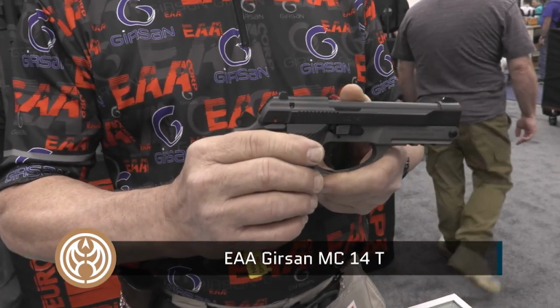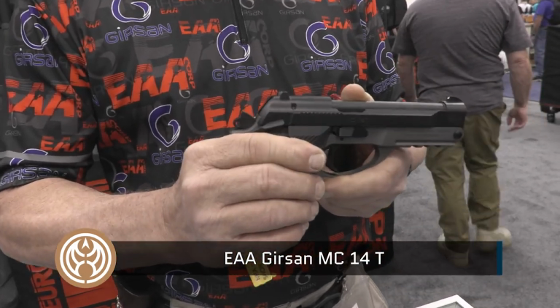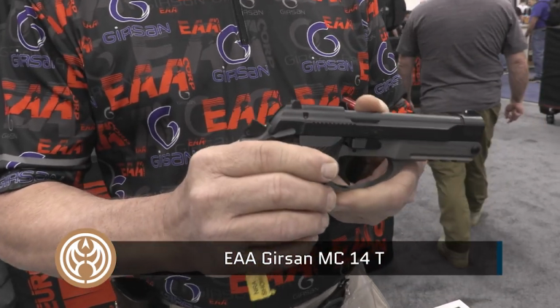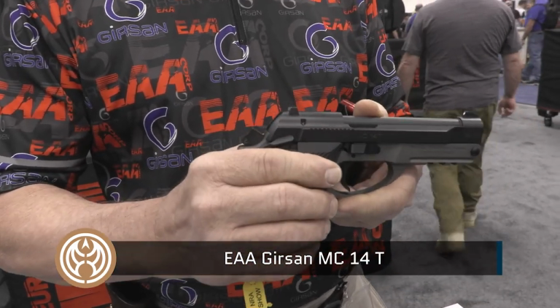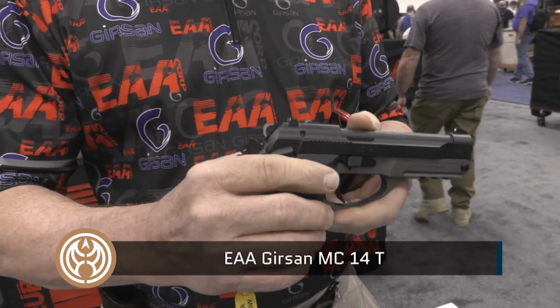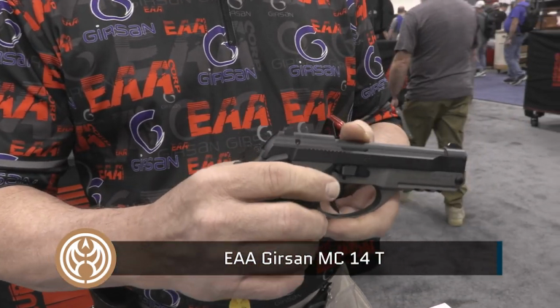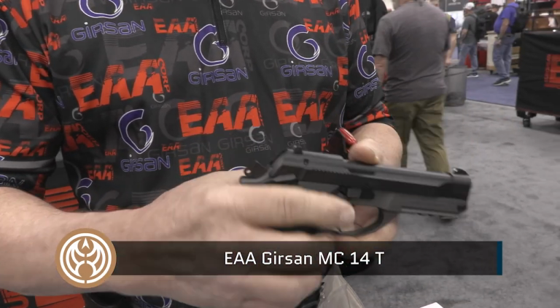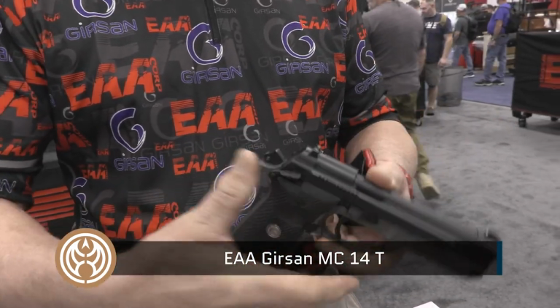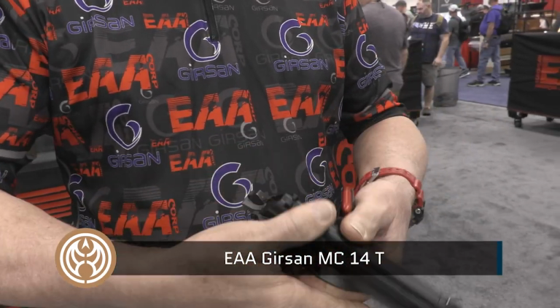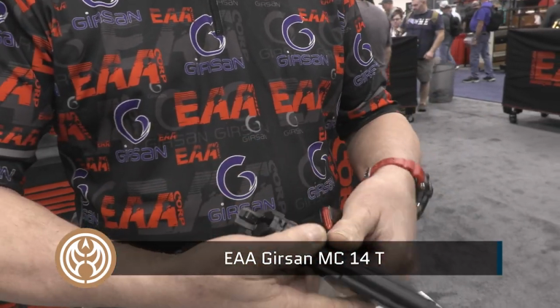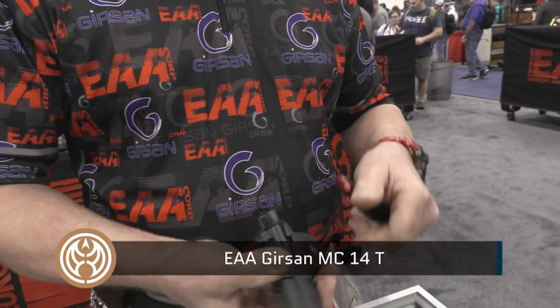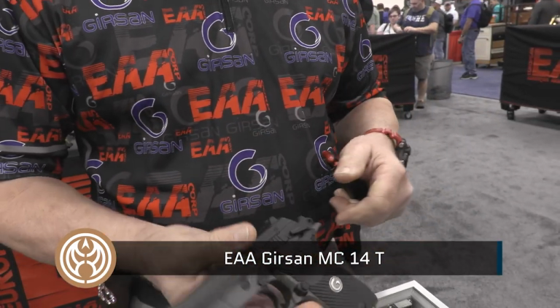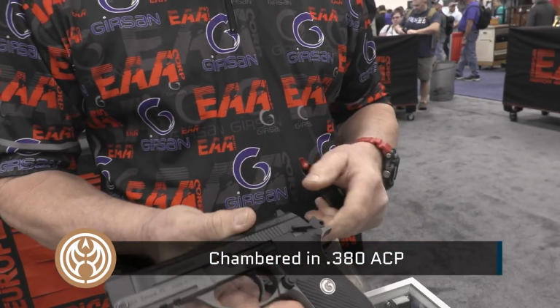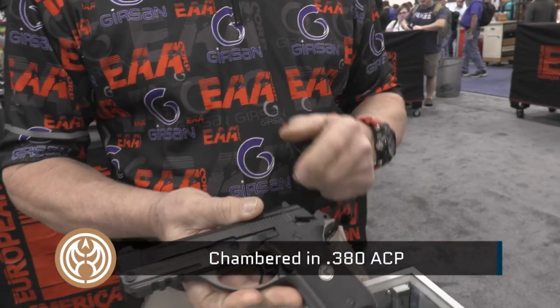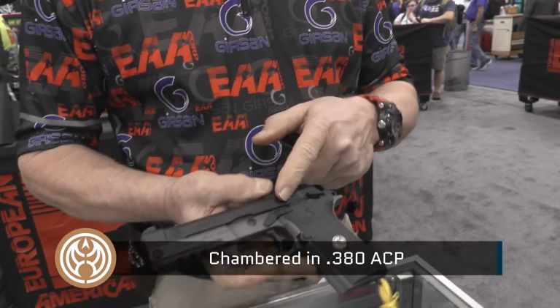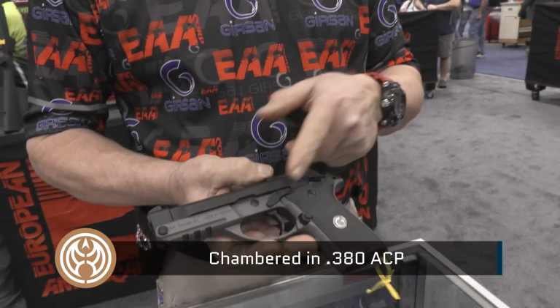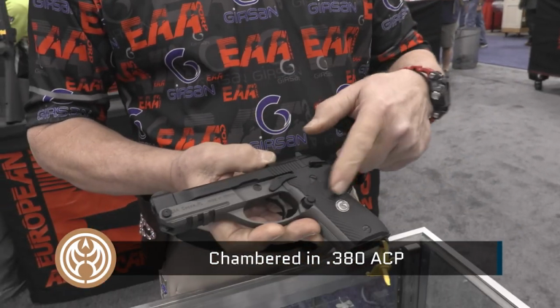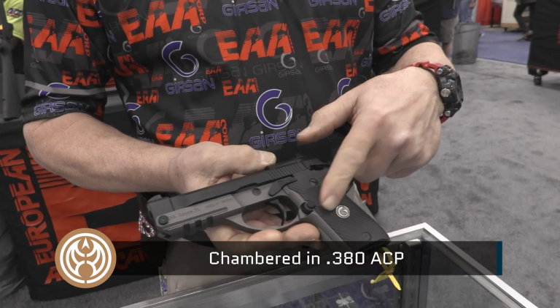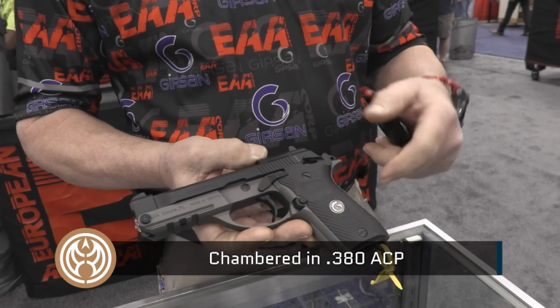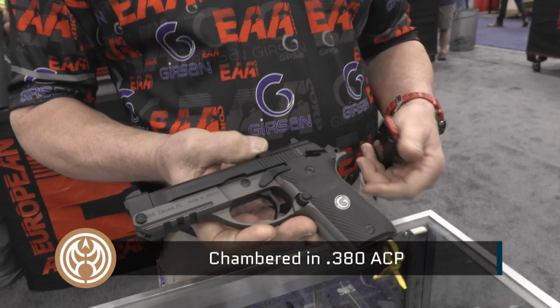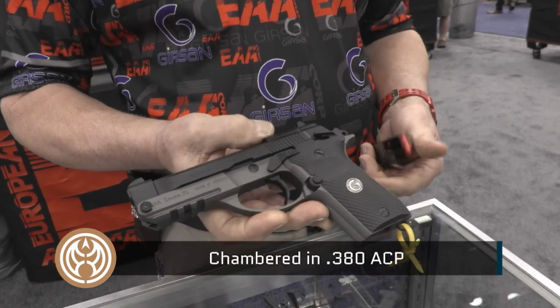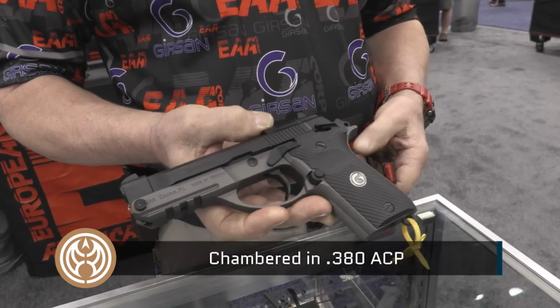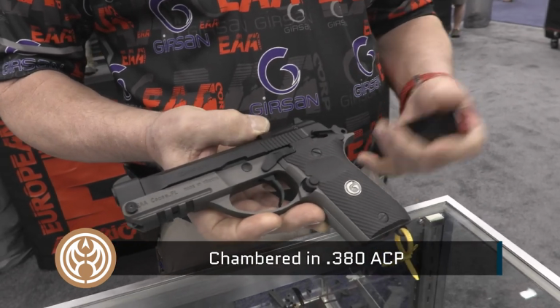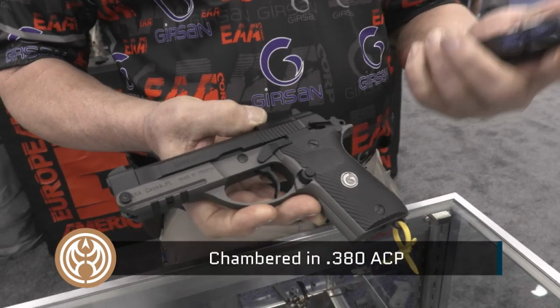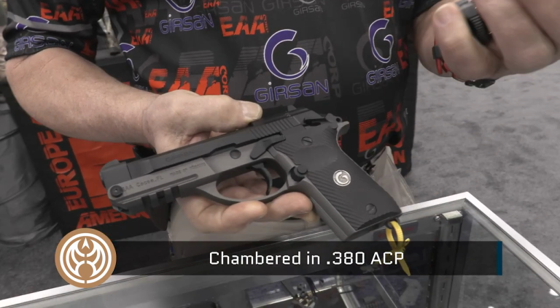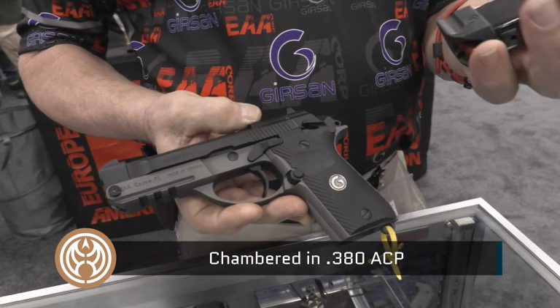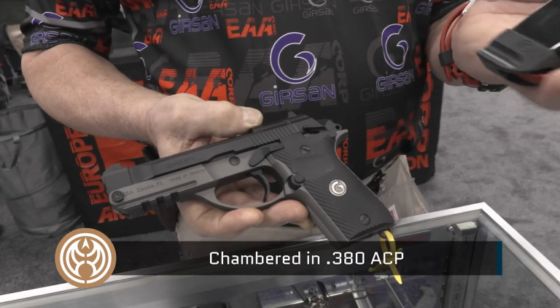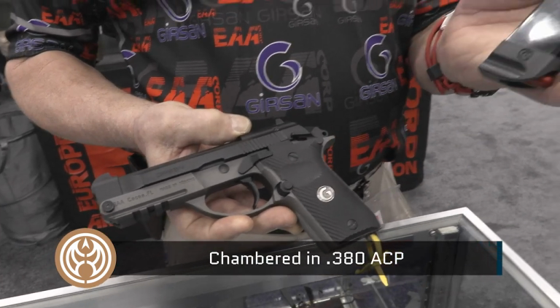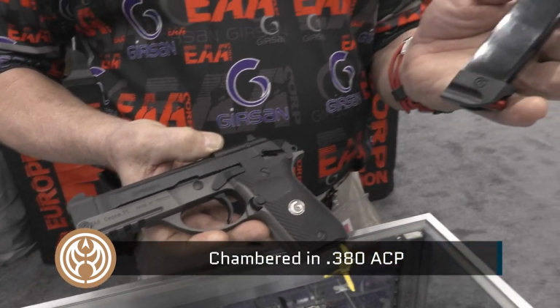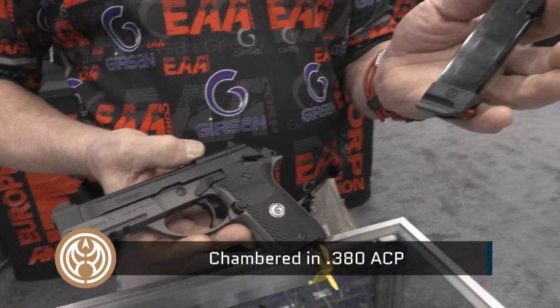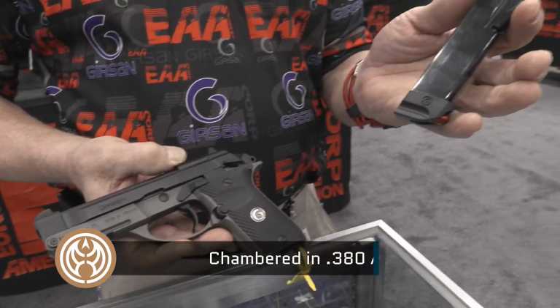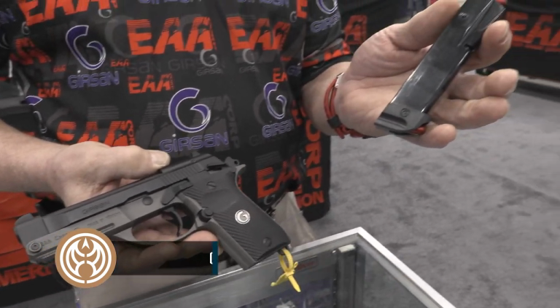It features ambisafeties, slide release, mag release, and a 13-round magazine.